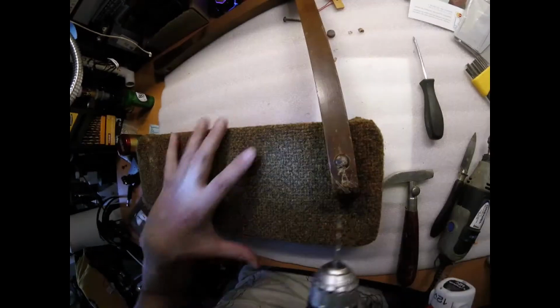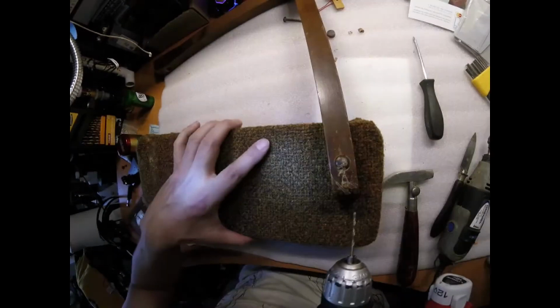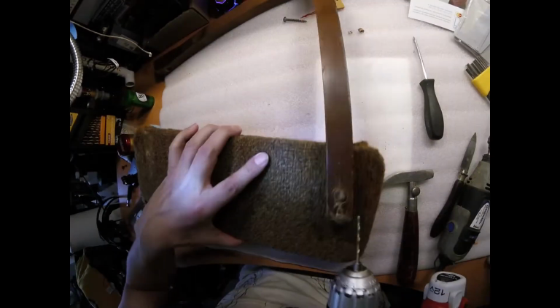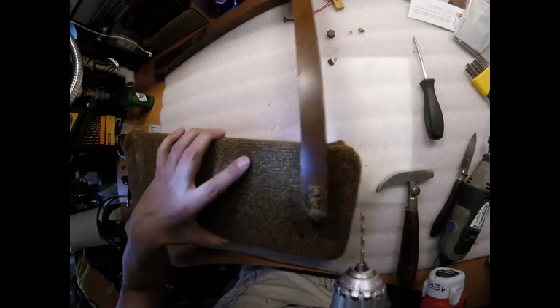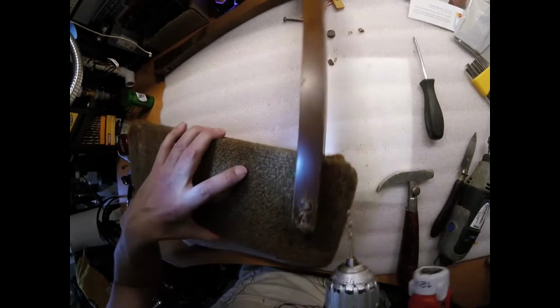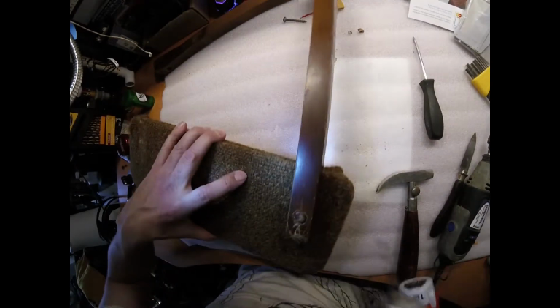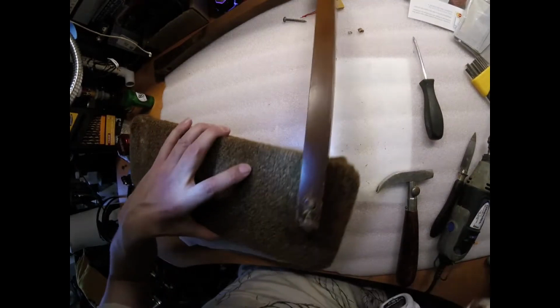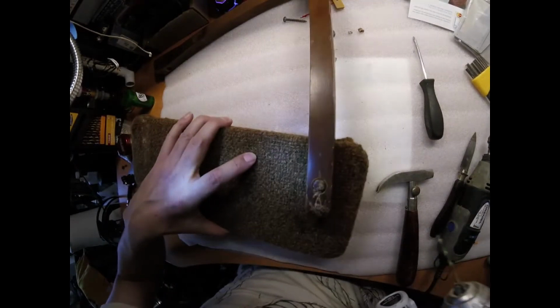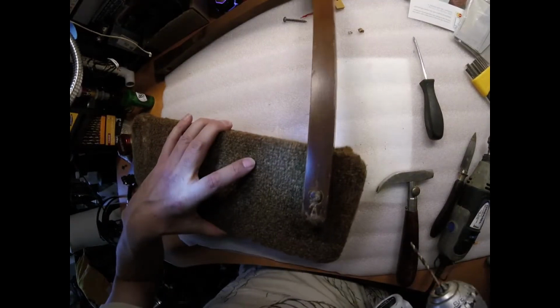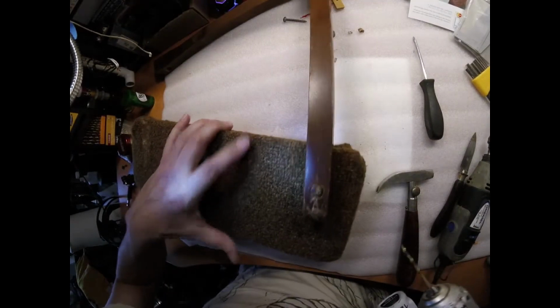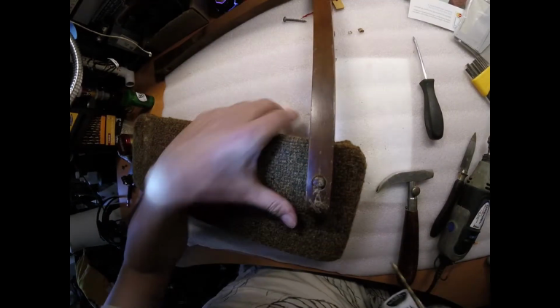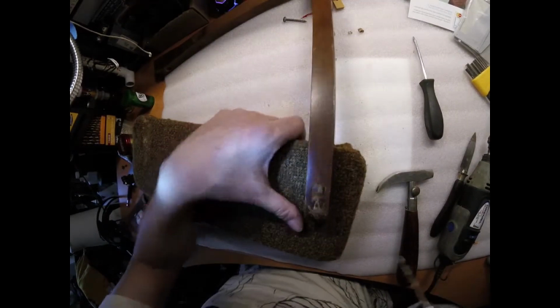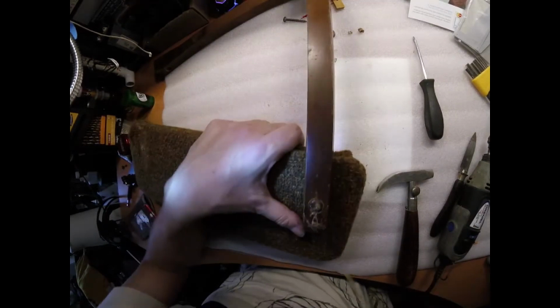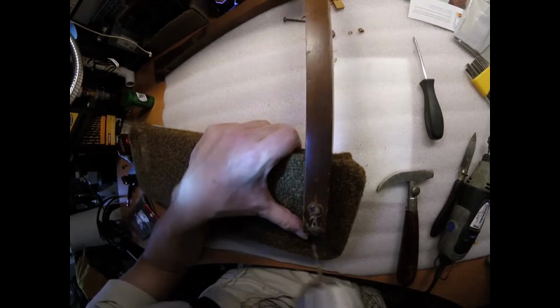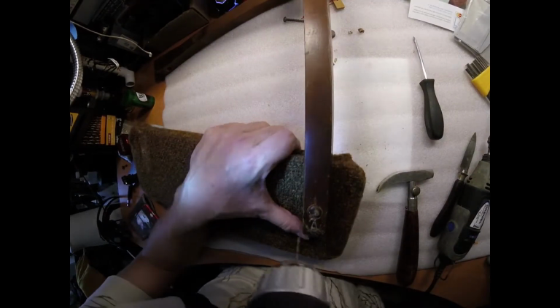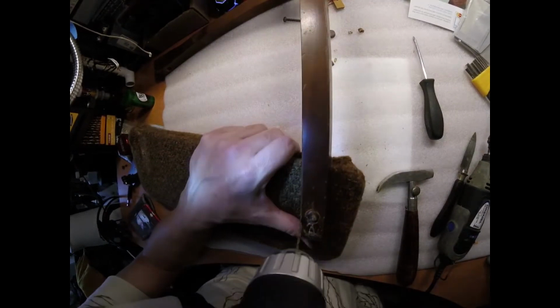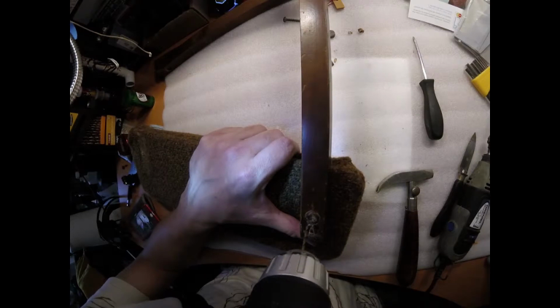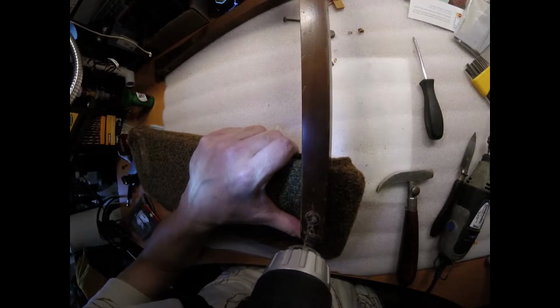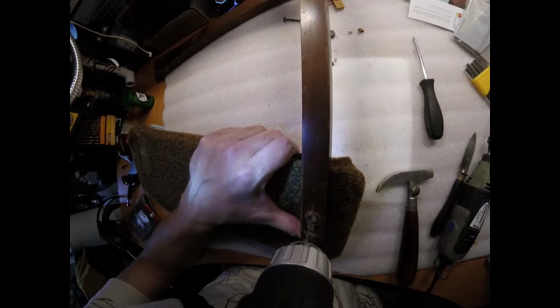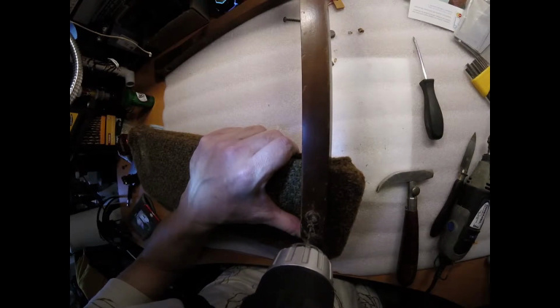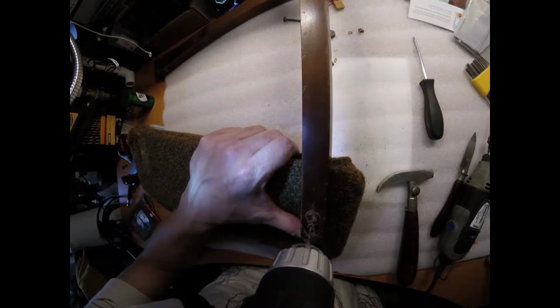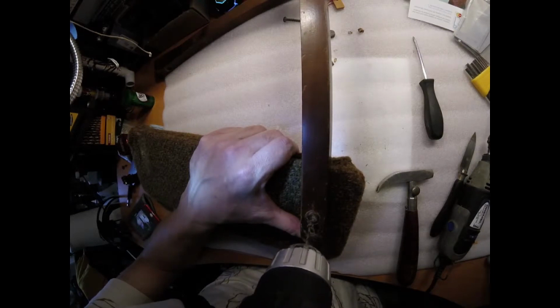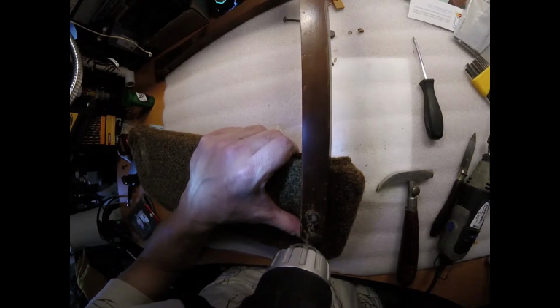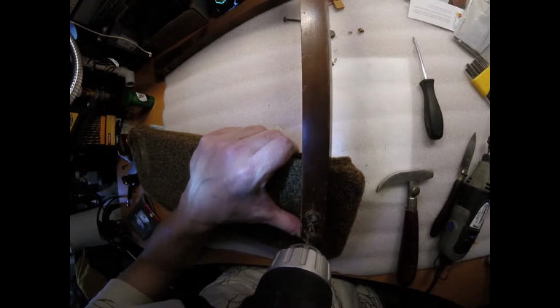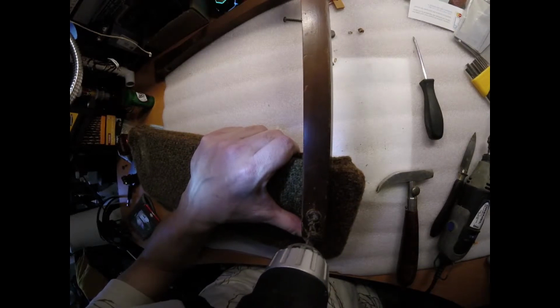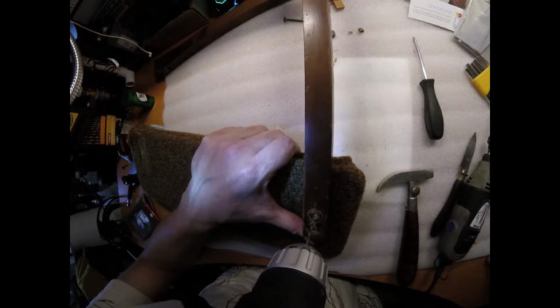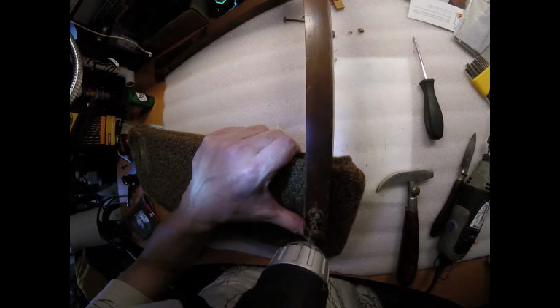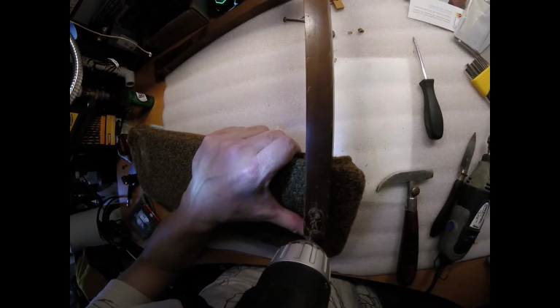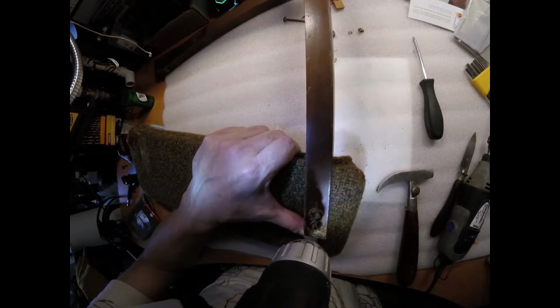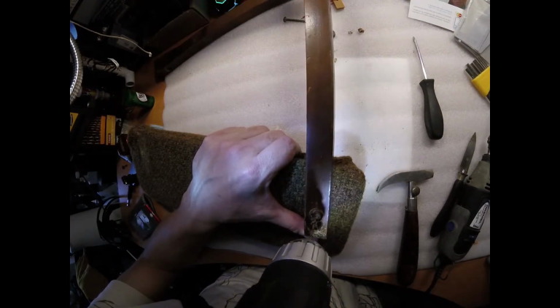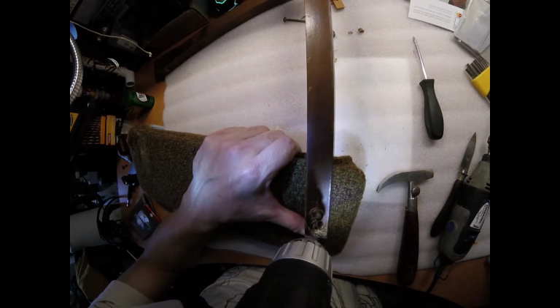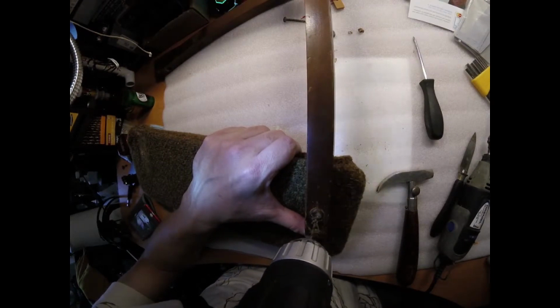I think it's just going to have to be a combination method here. Instead of doing the screw this time, I'm going to go ahead and just drill into this thing.